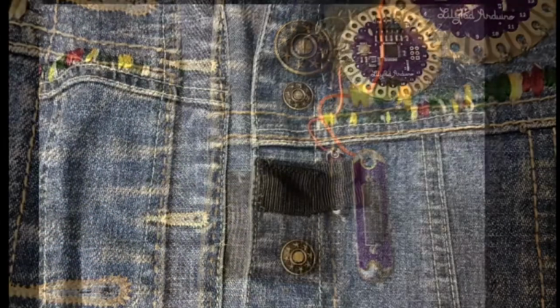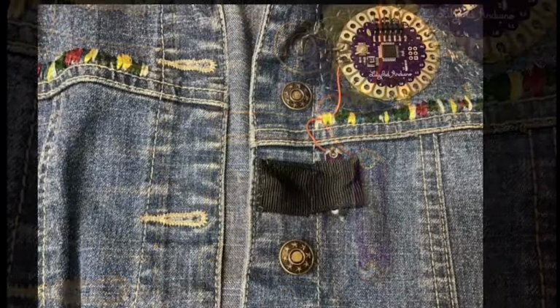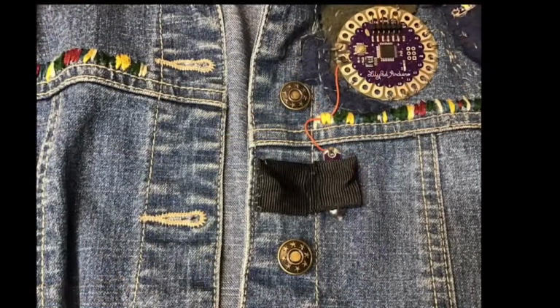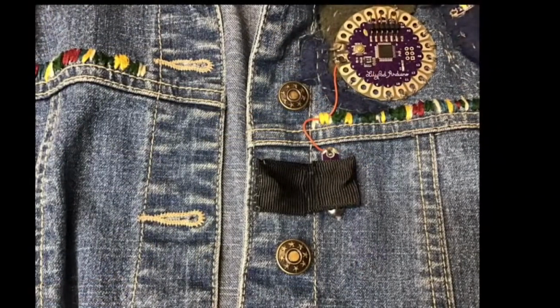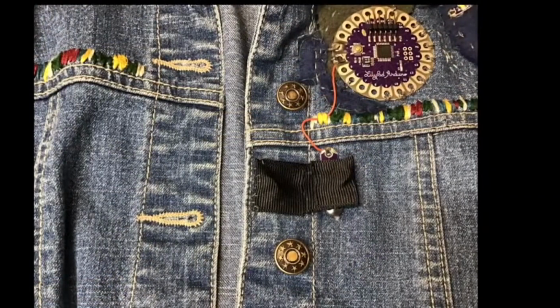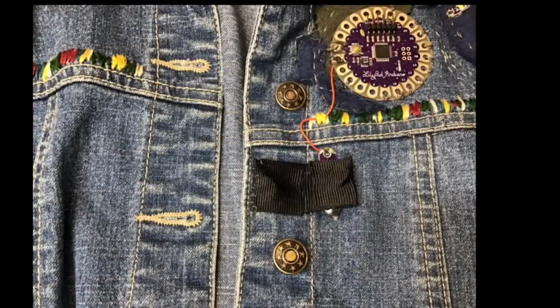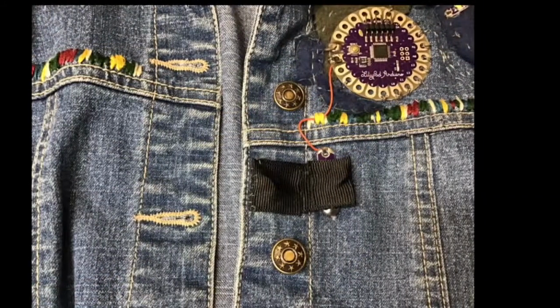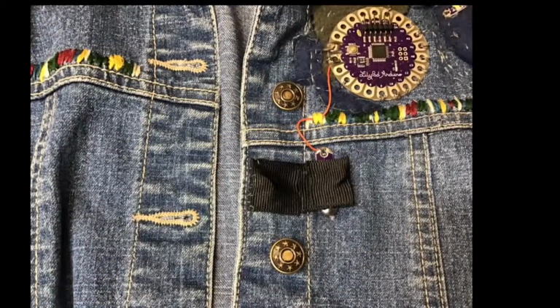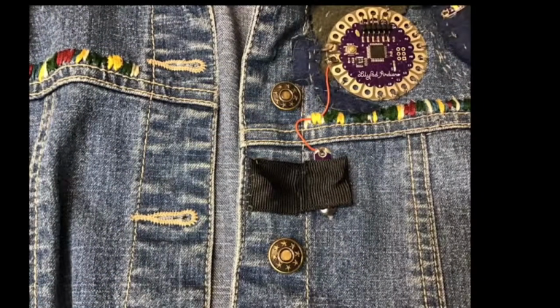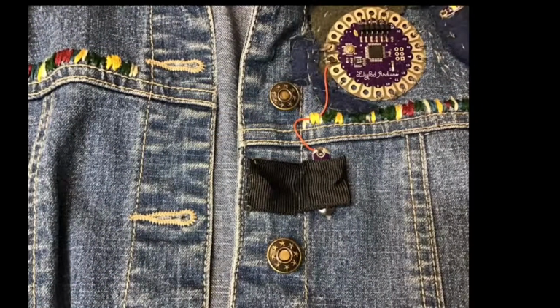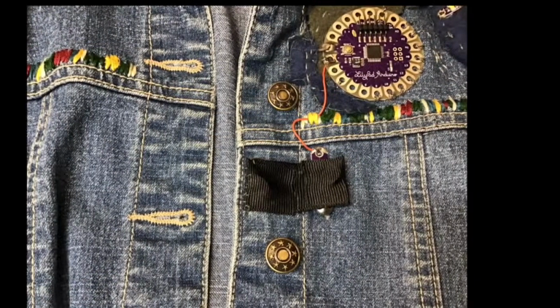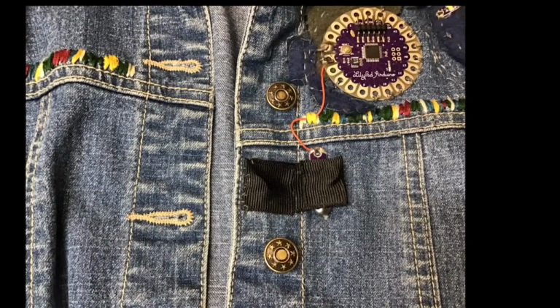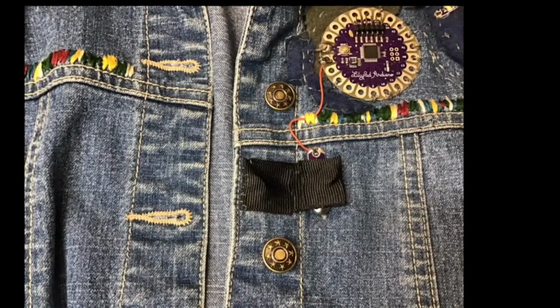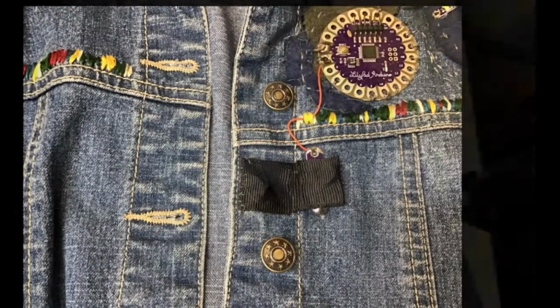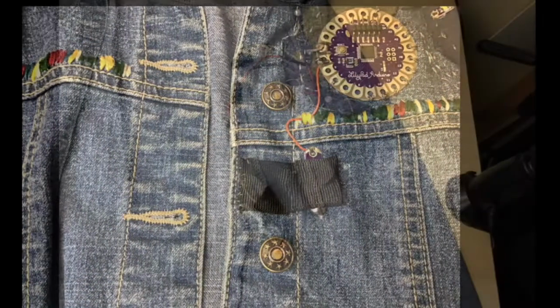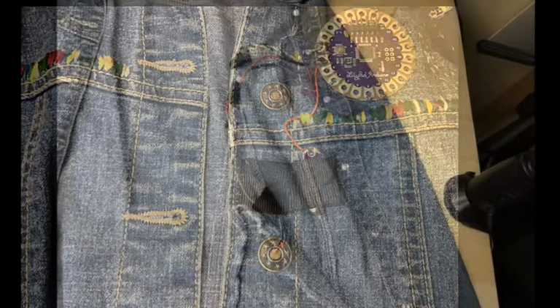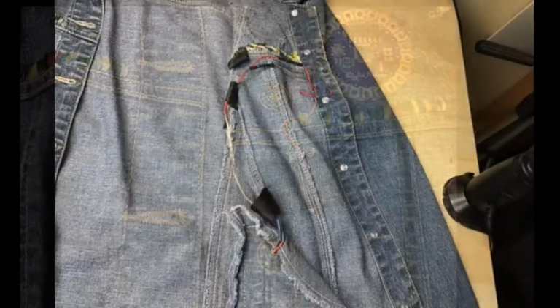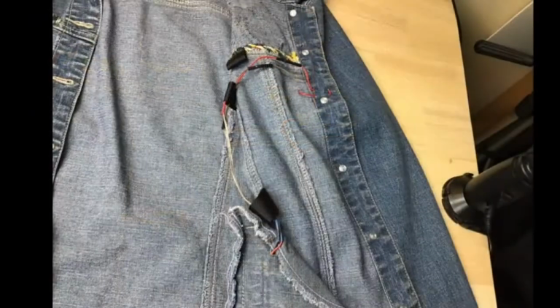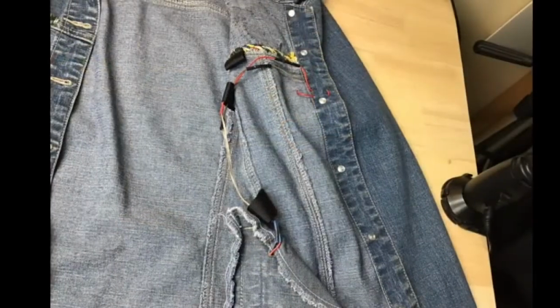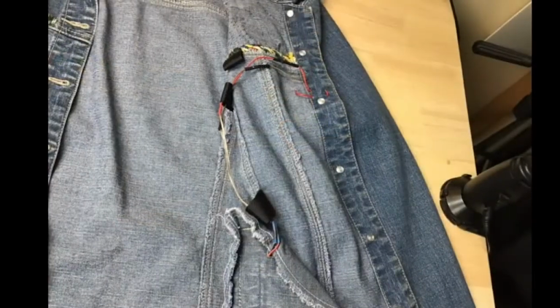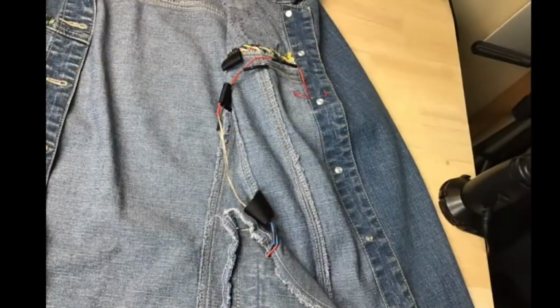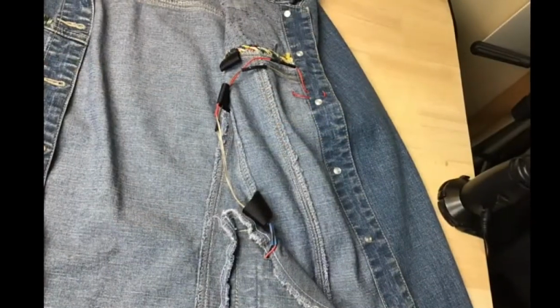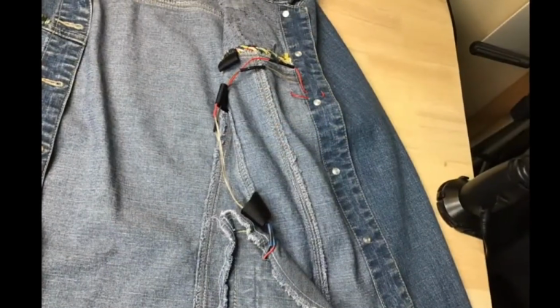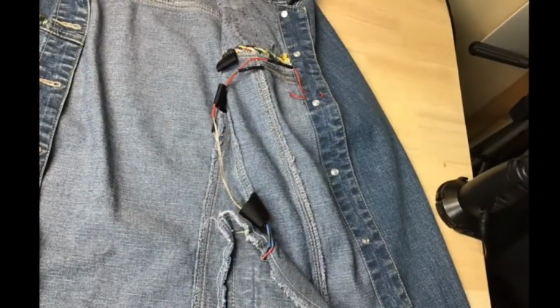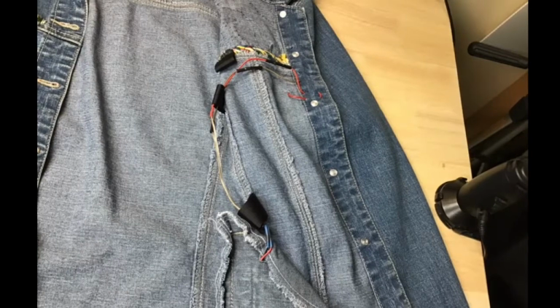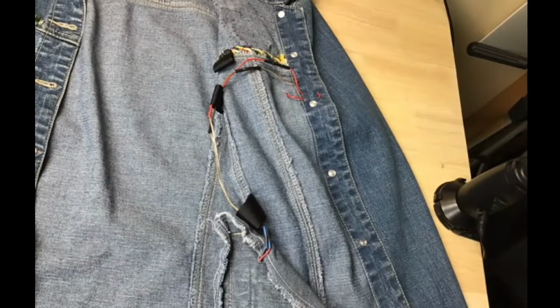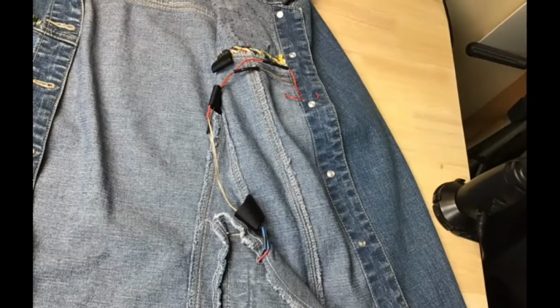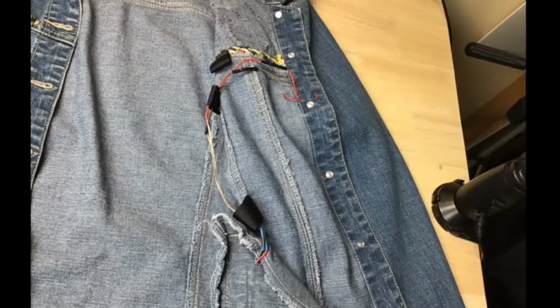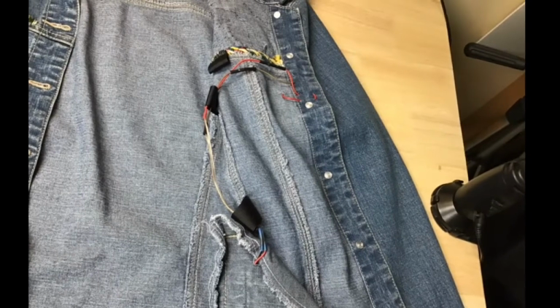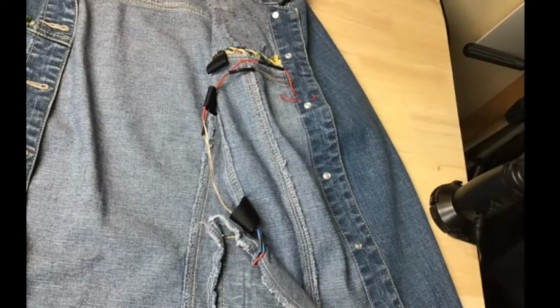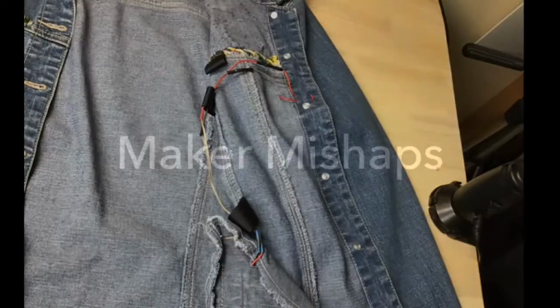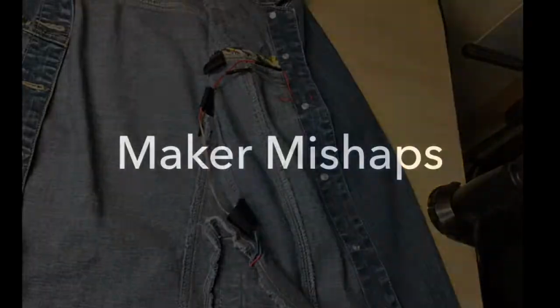Here's the reed switch — I have two magnets inside the ribbon and it opens and closes. And here are the wires on the inside of the jacket that connect to the battery.